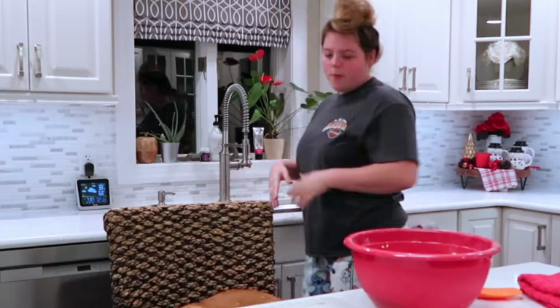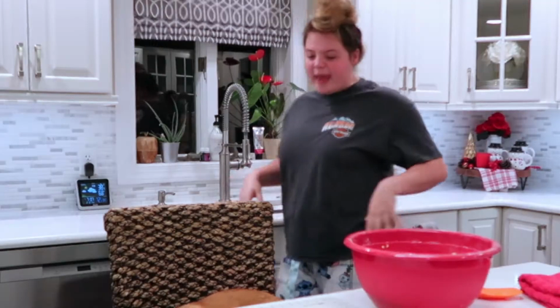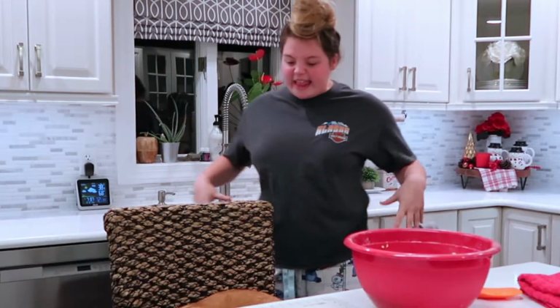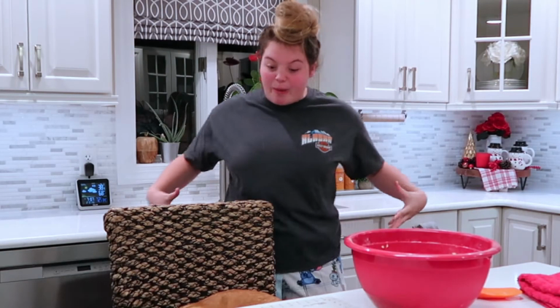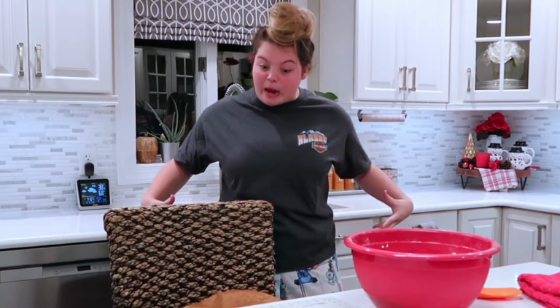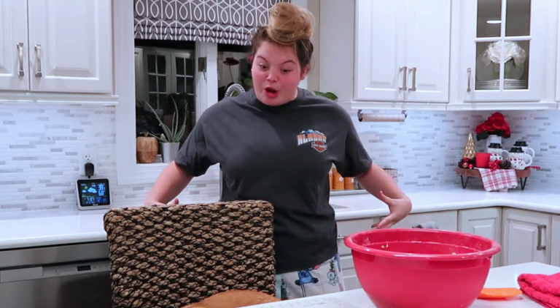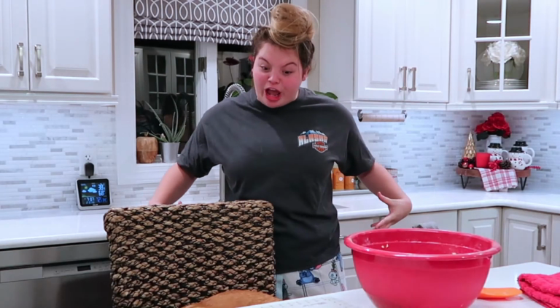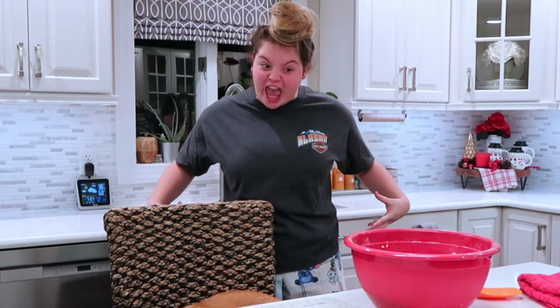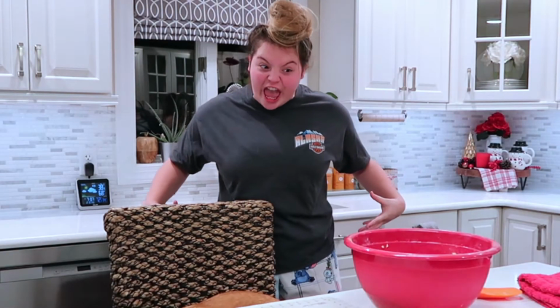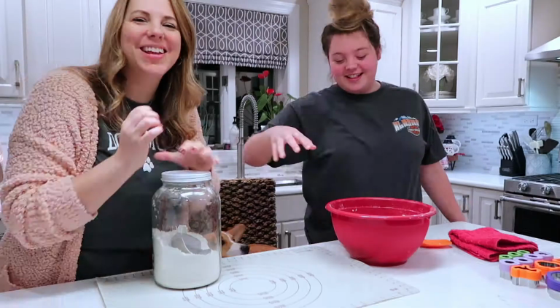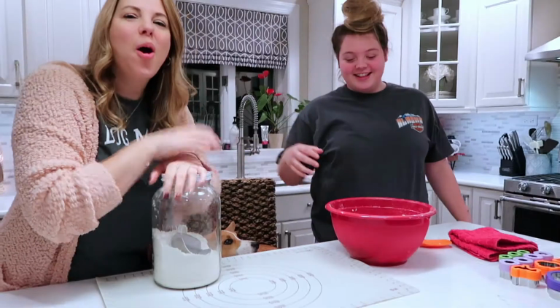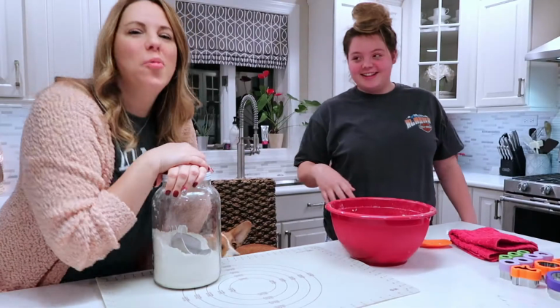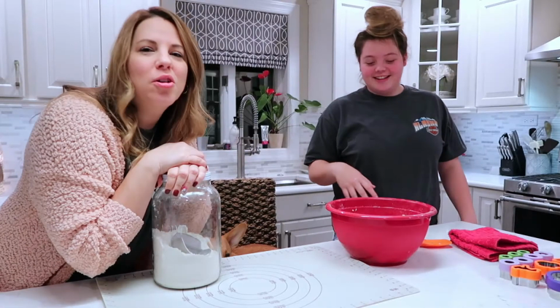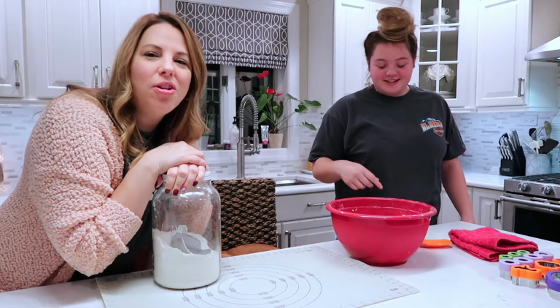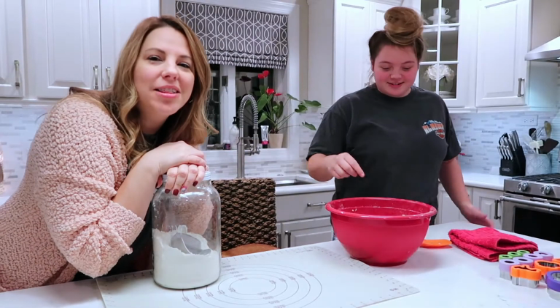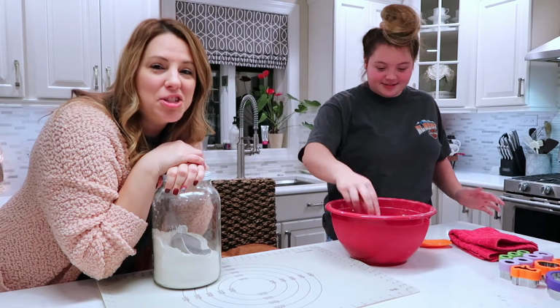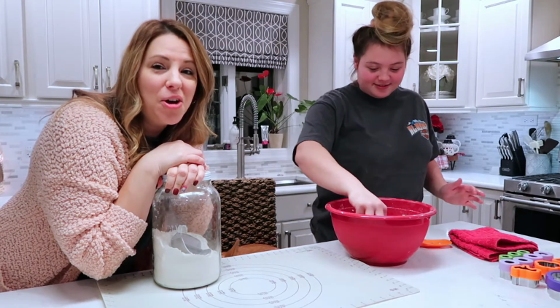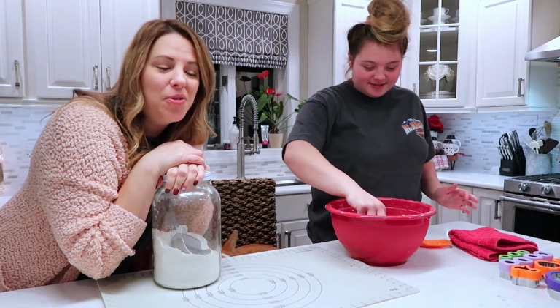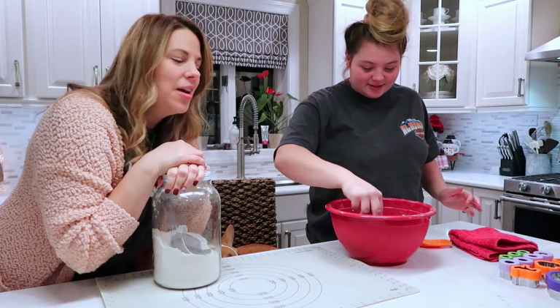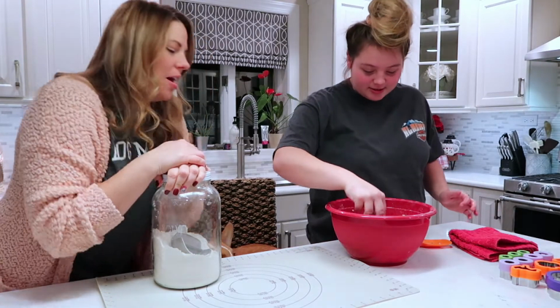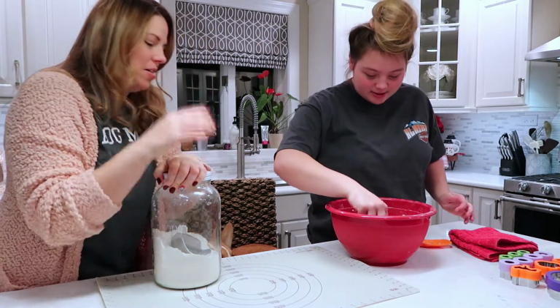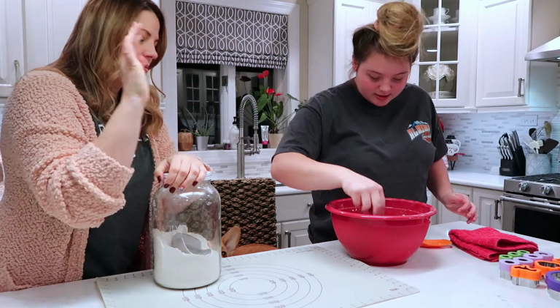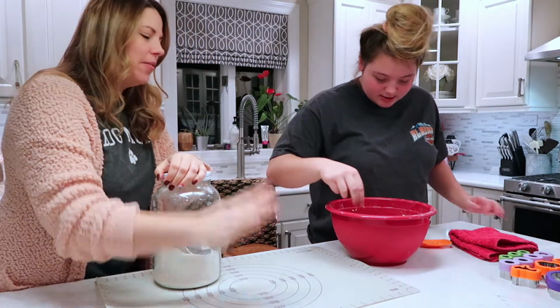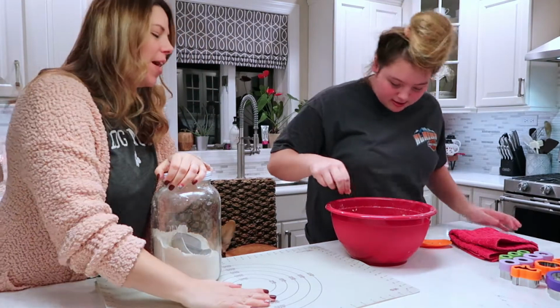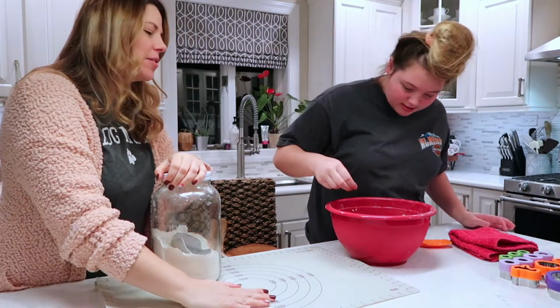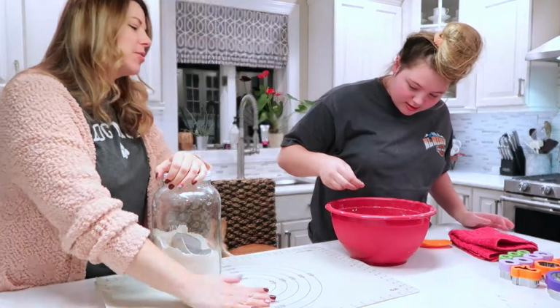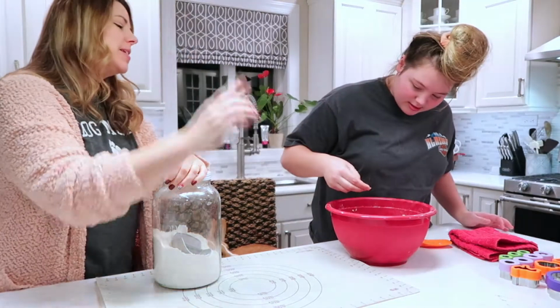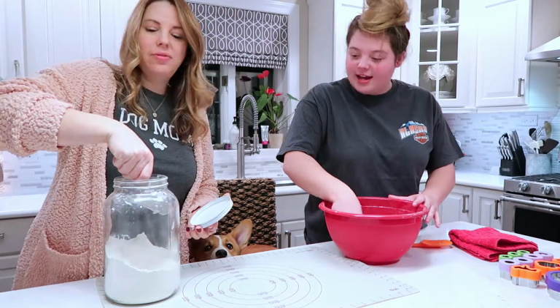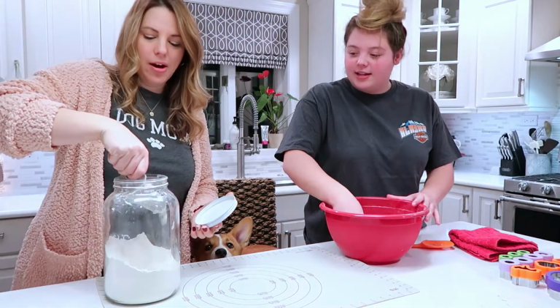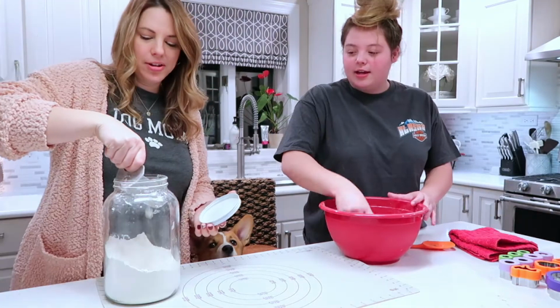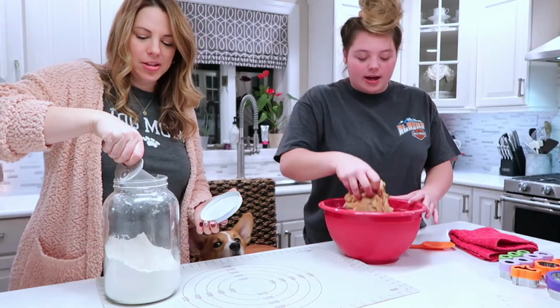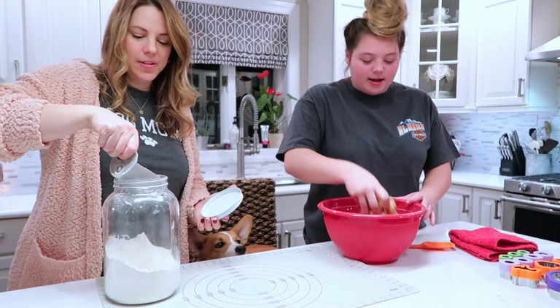Are we making the peanut butter cookies? We're gonna roll out the dough. So we're gonna flour the surface. Flouring the surface.